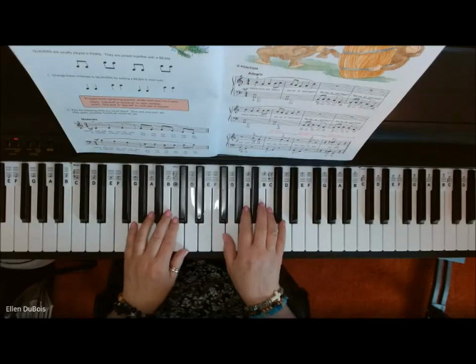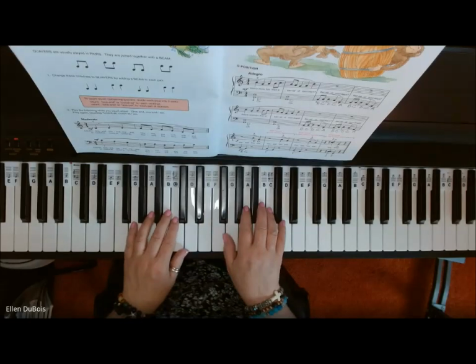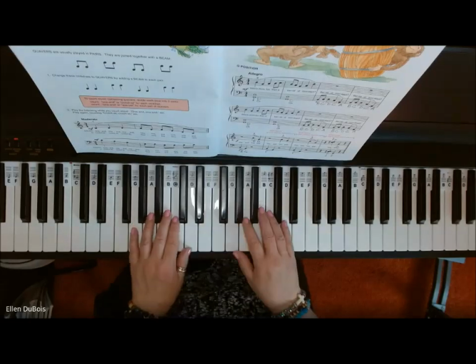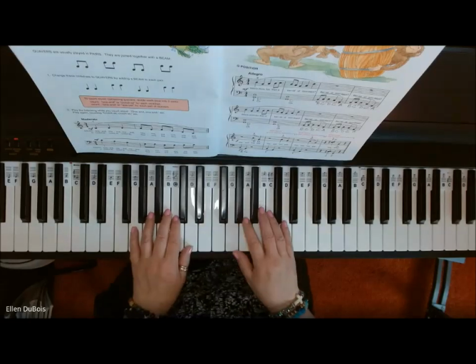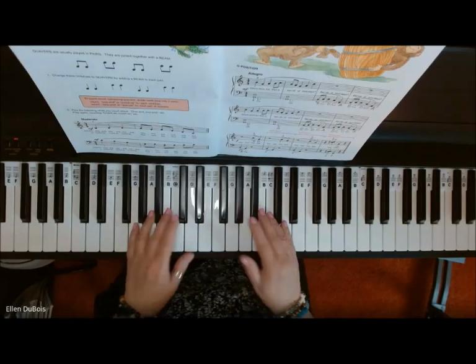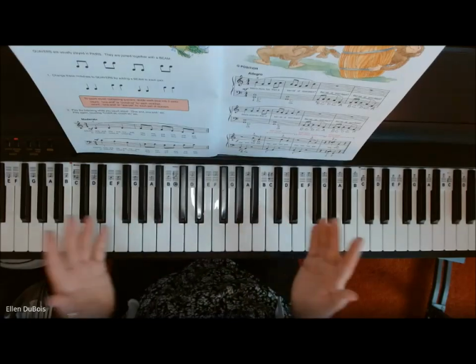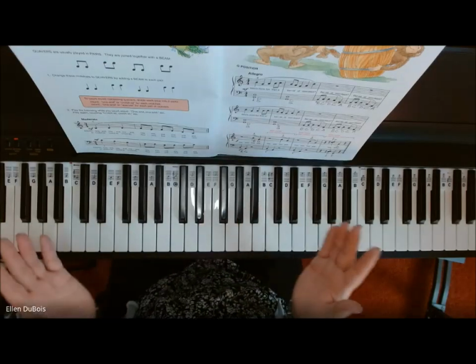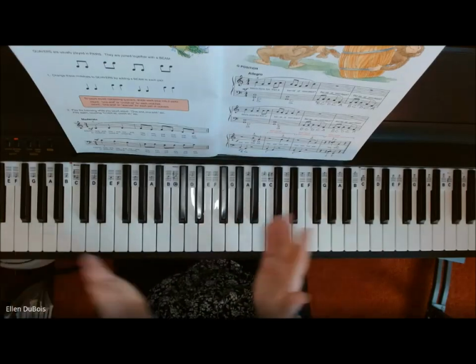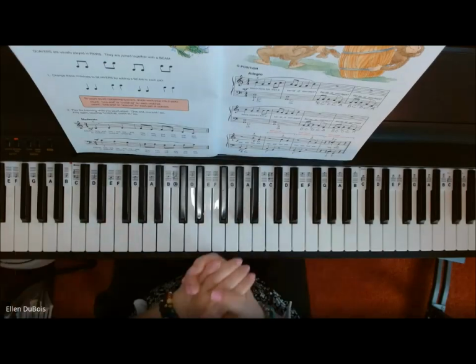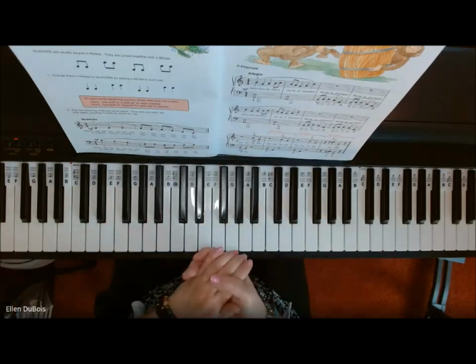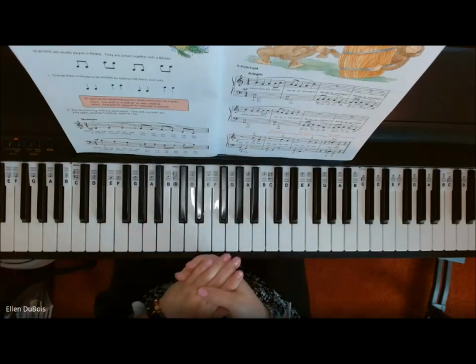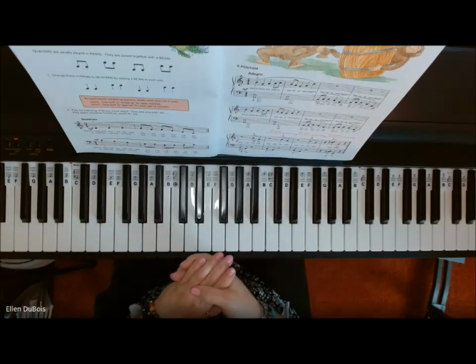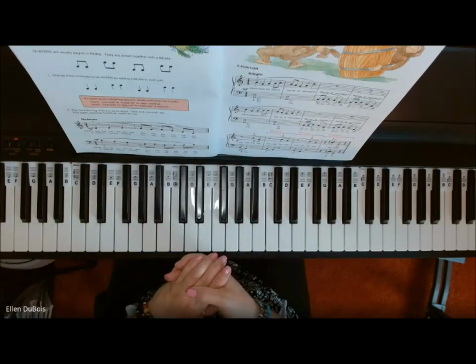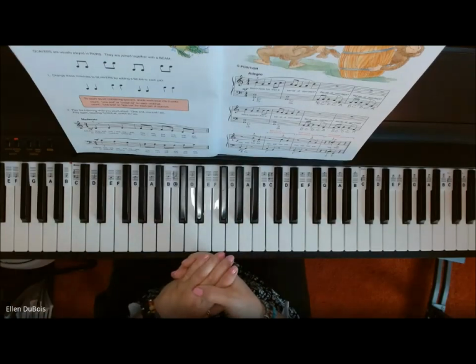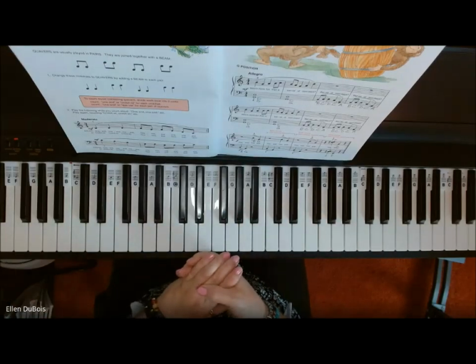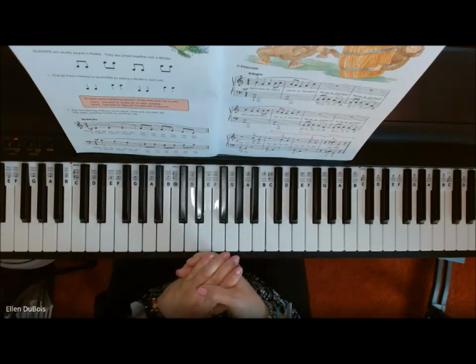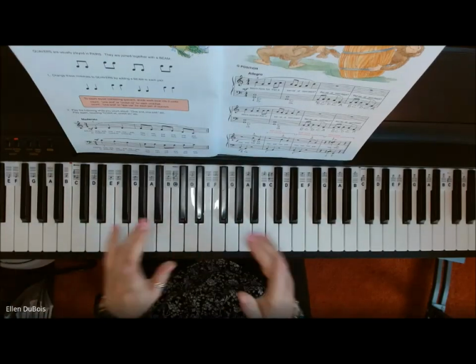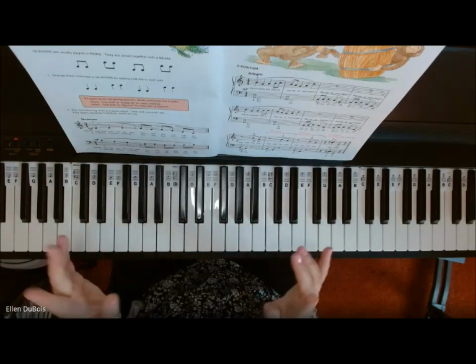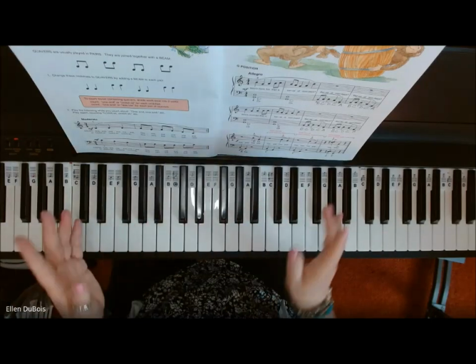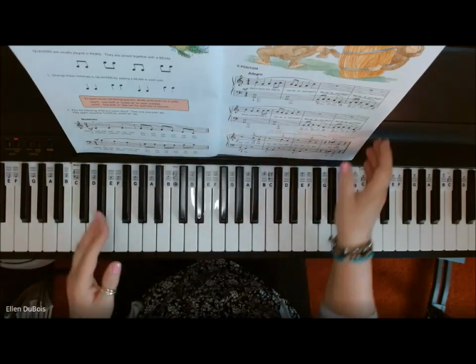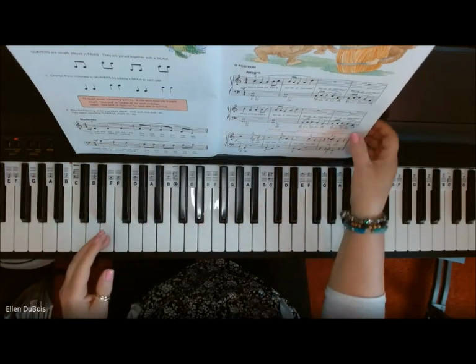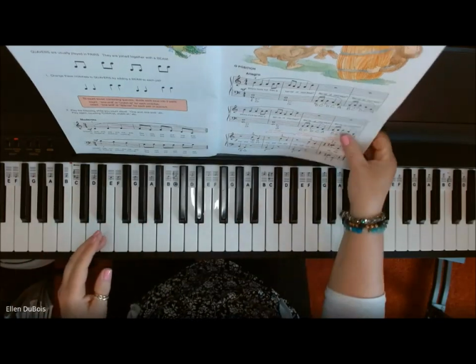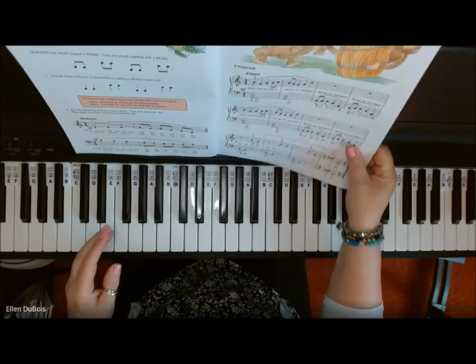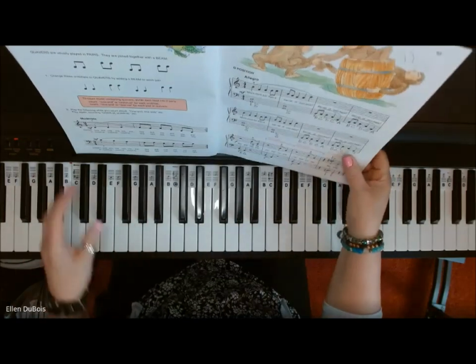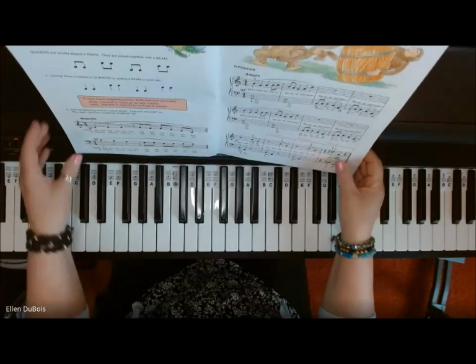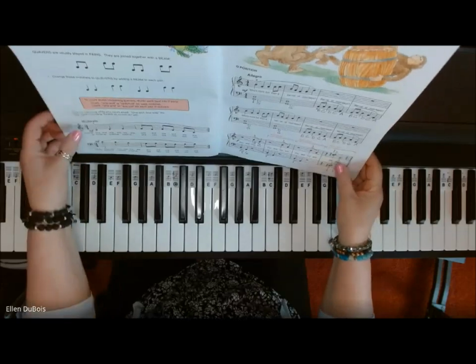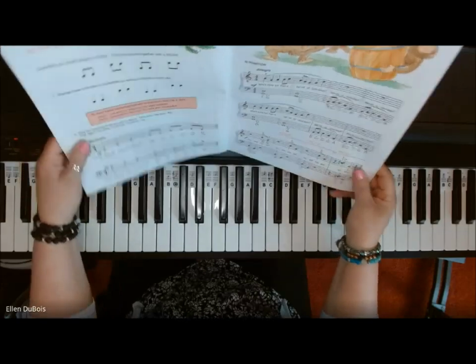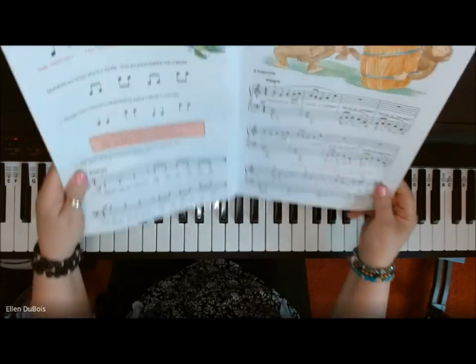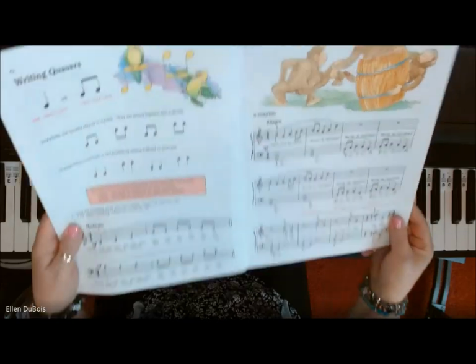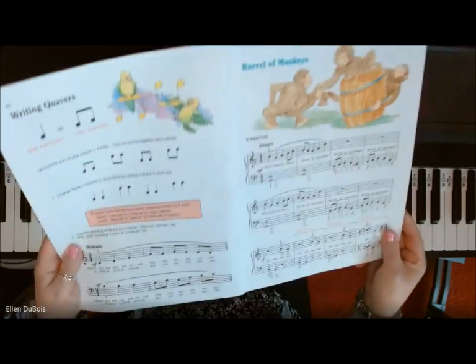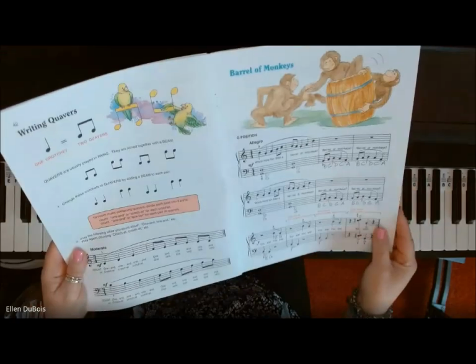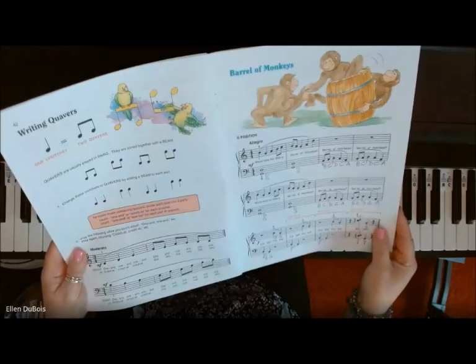Hi everyone, it's Ellen from Rhapsody Music Lessons, and I was asked to play Barrel of Monkeys.